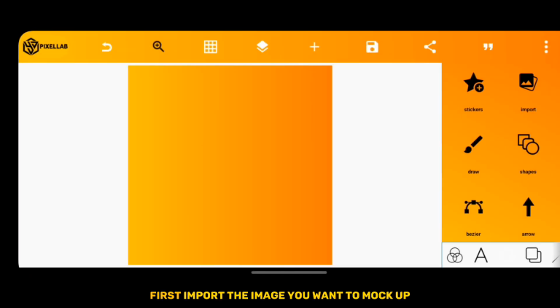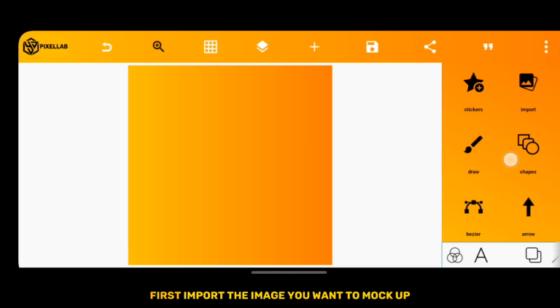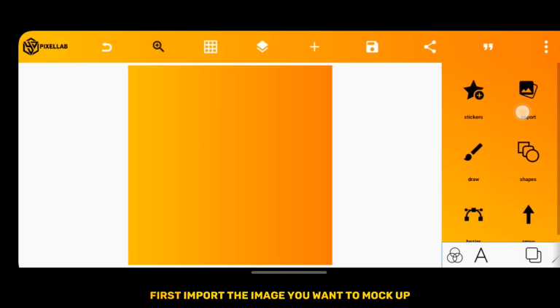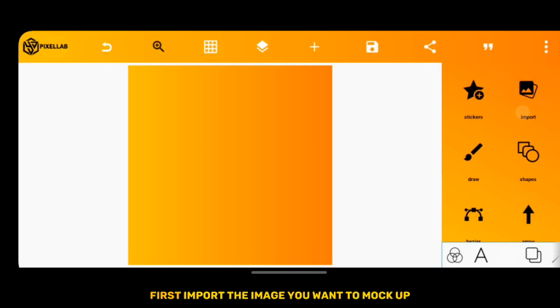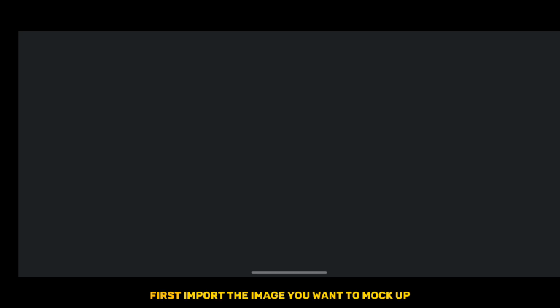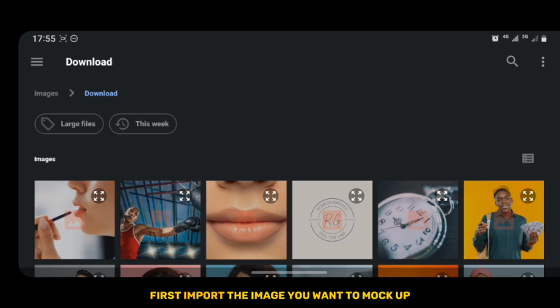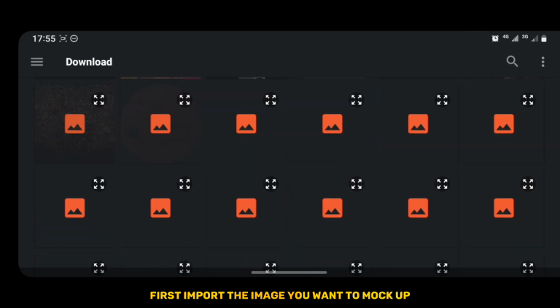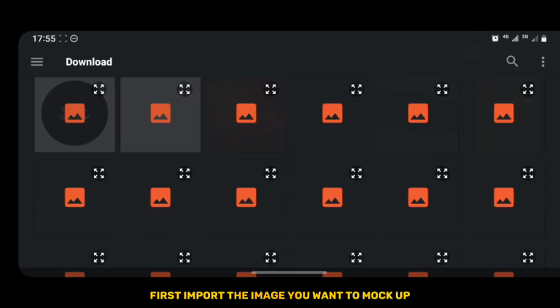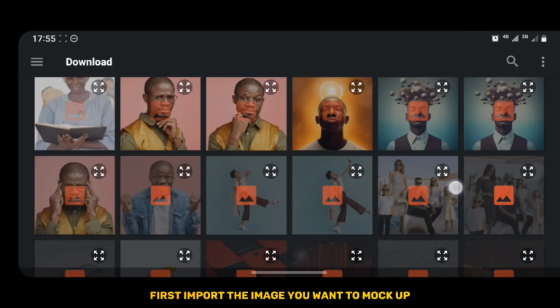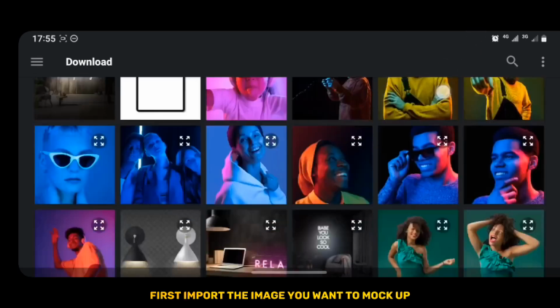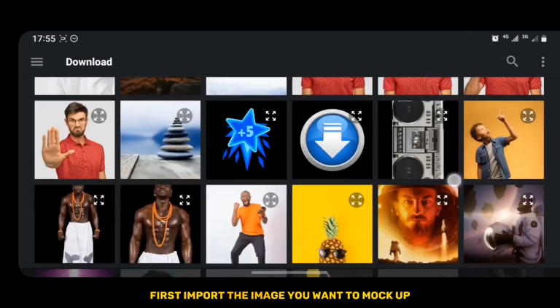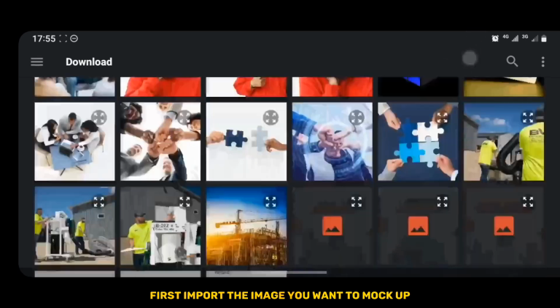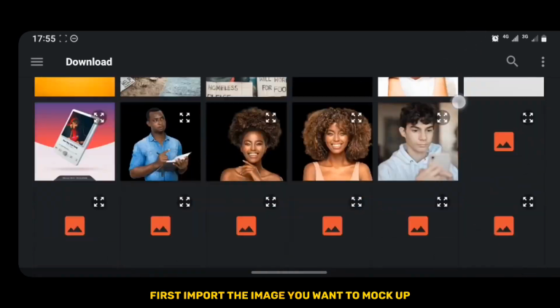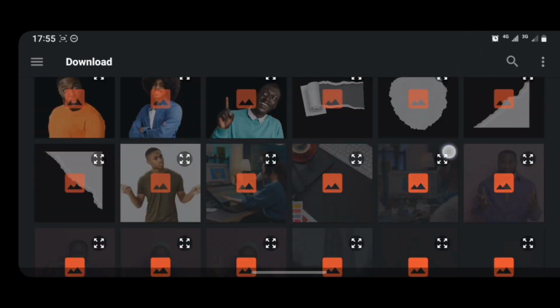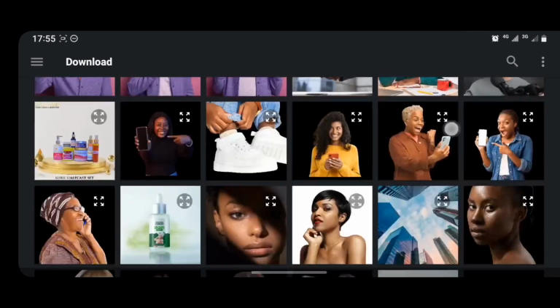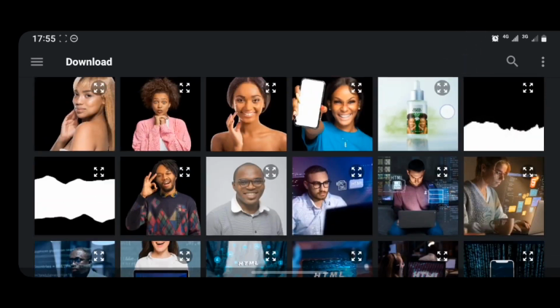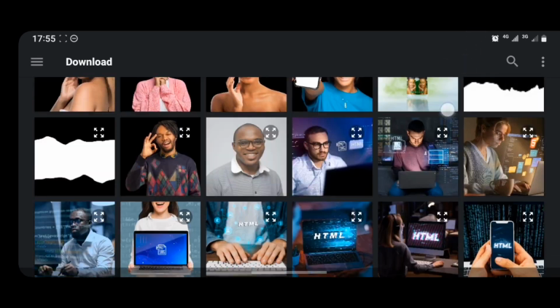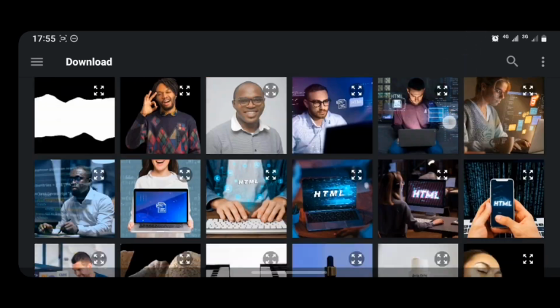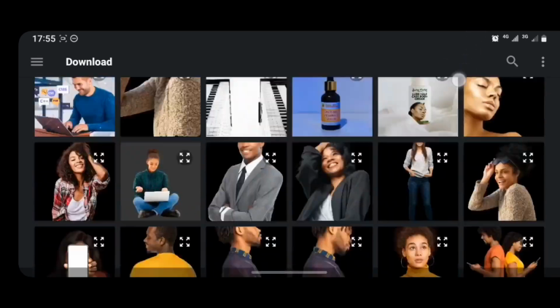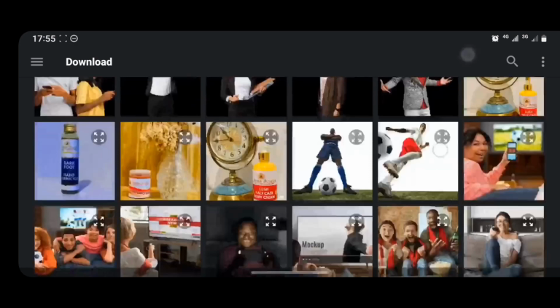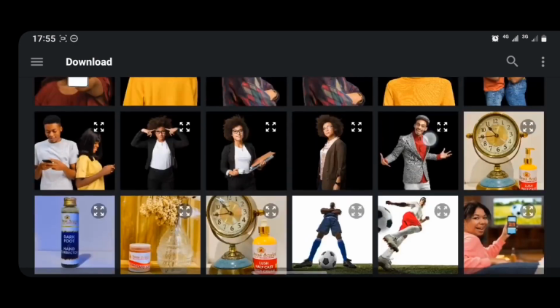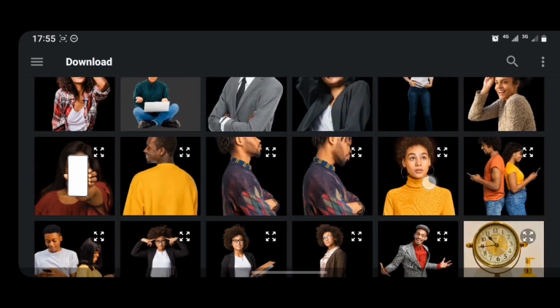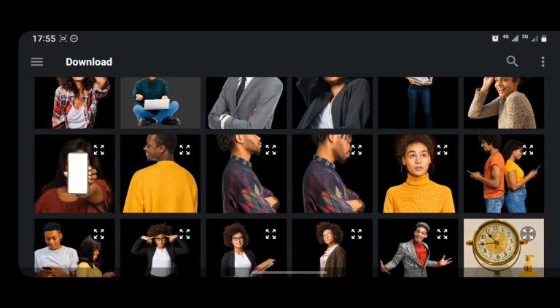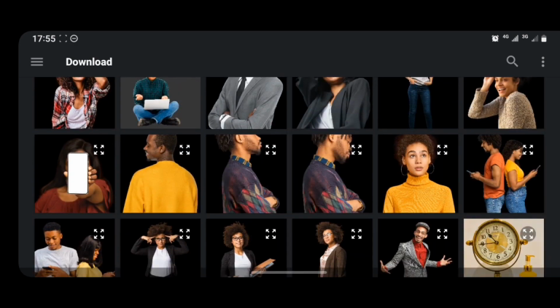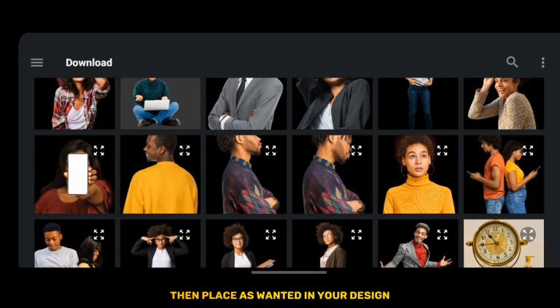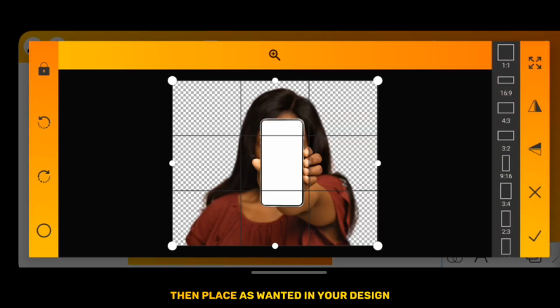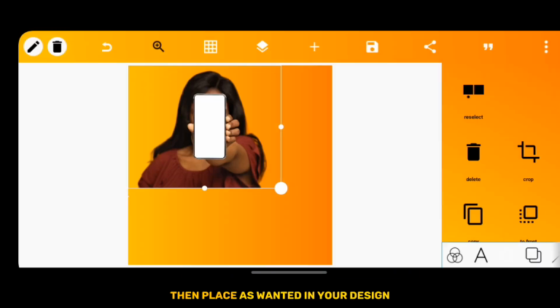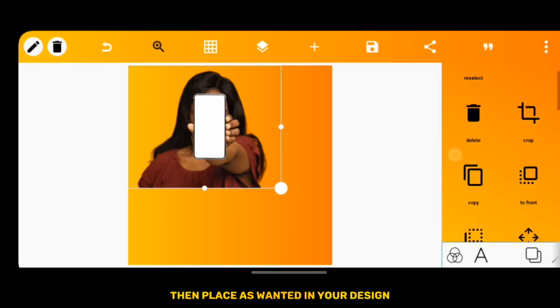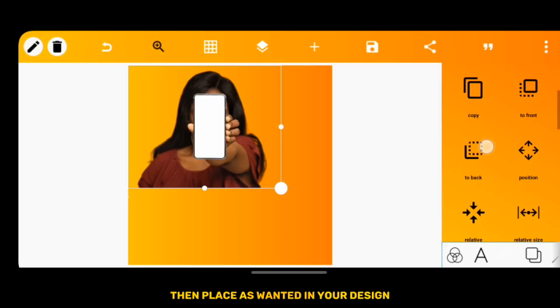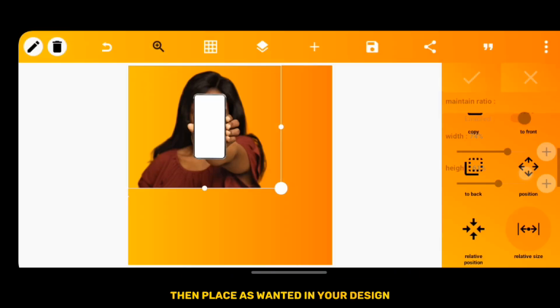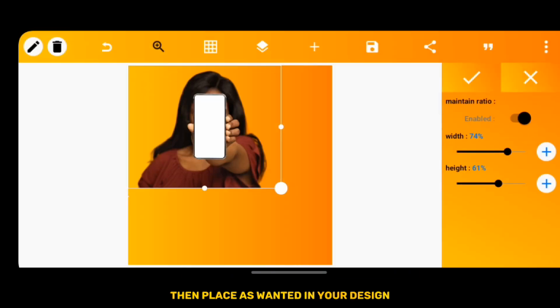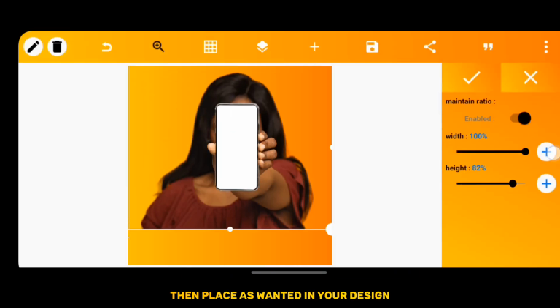First, import the image you want to mock up. Then place it as wanted in your design.